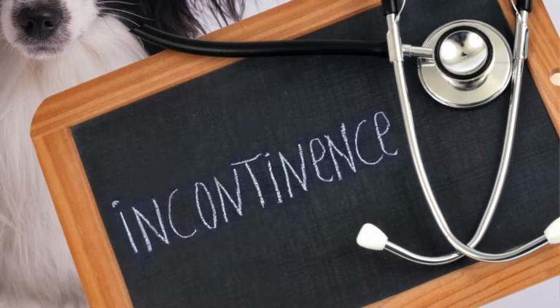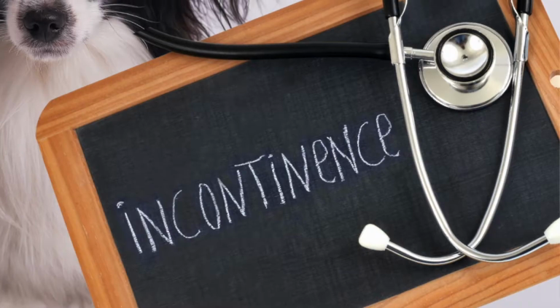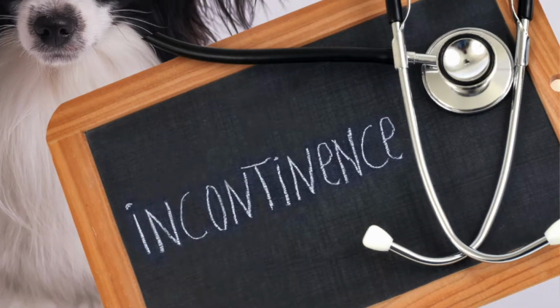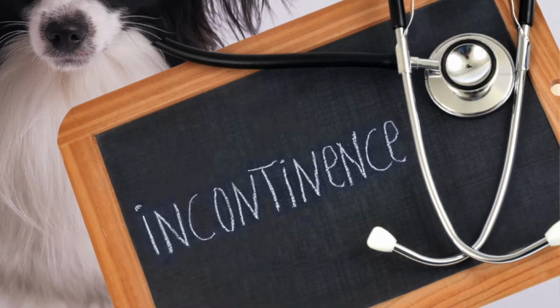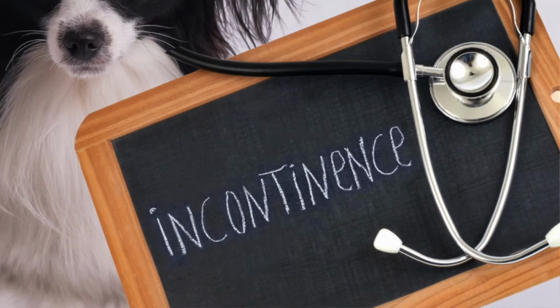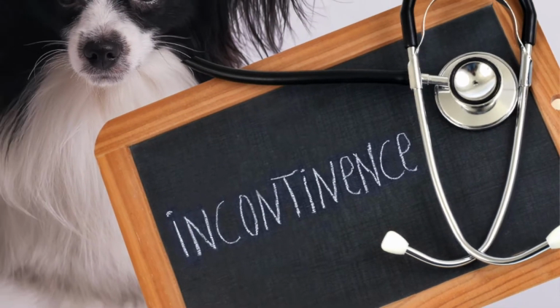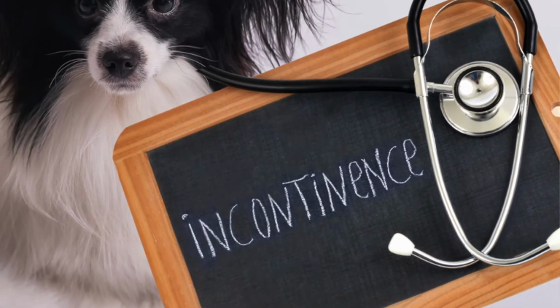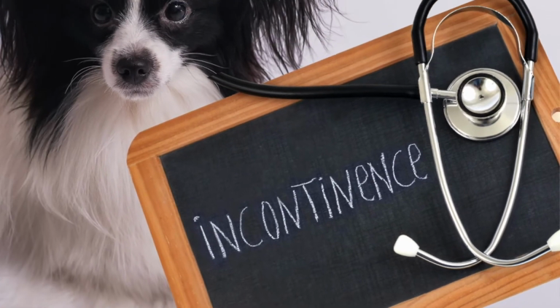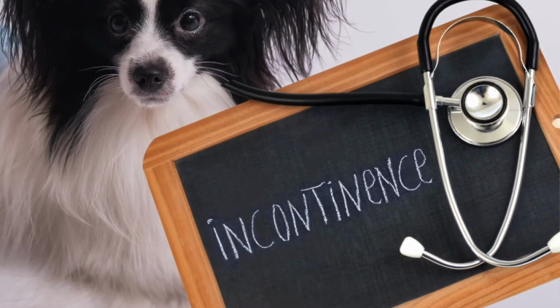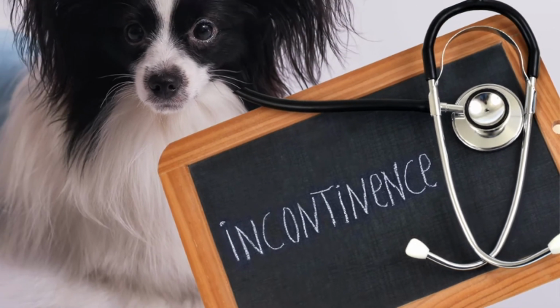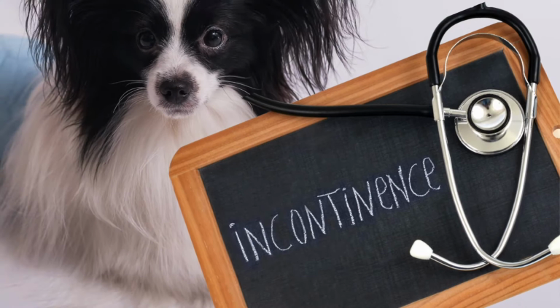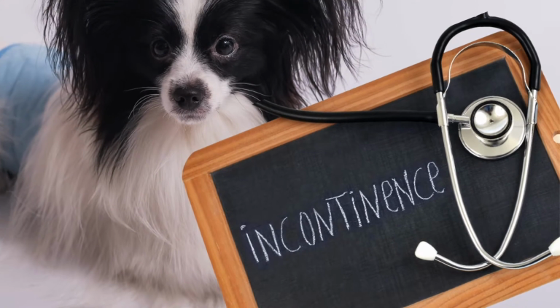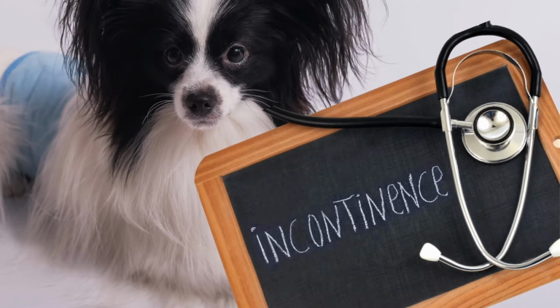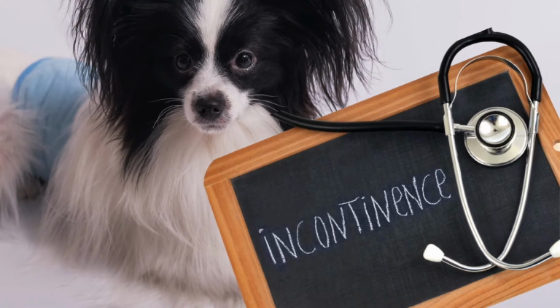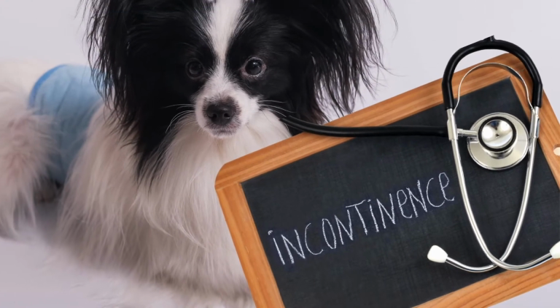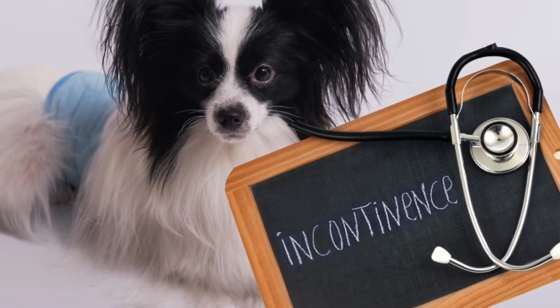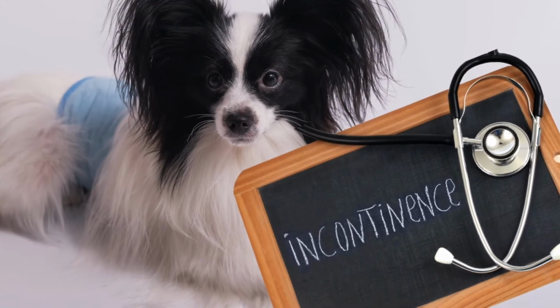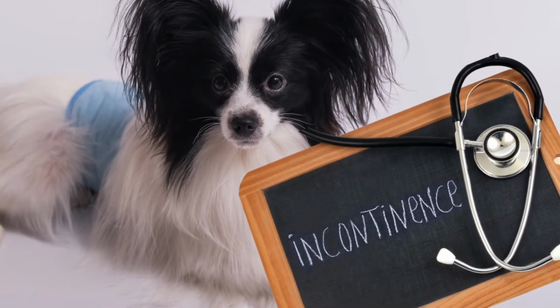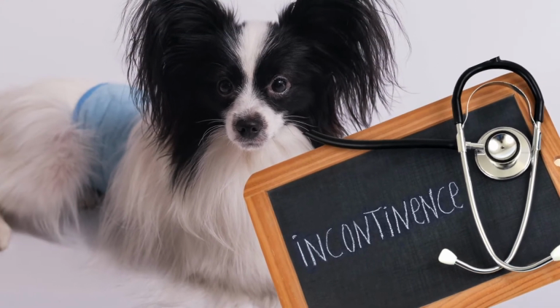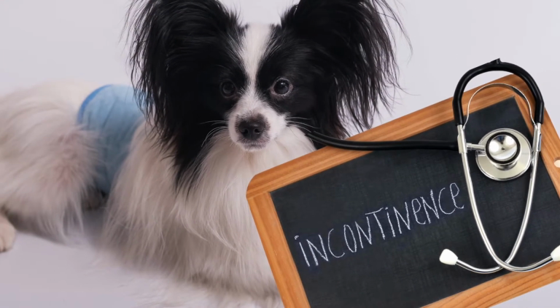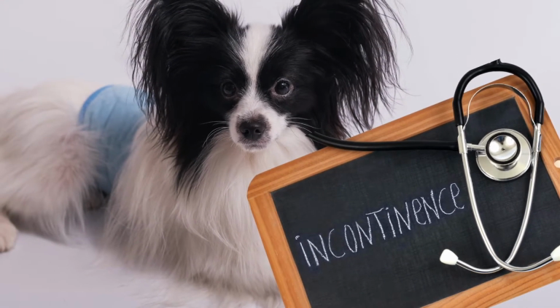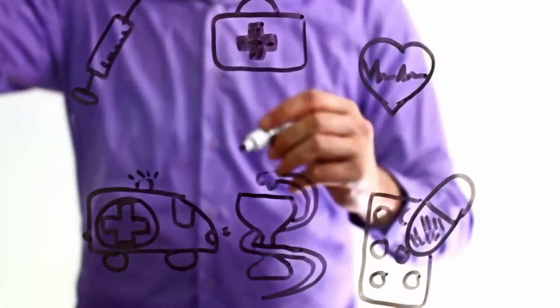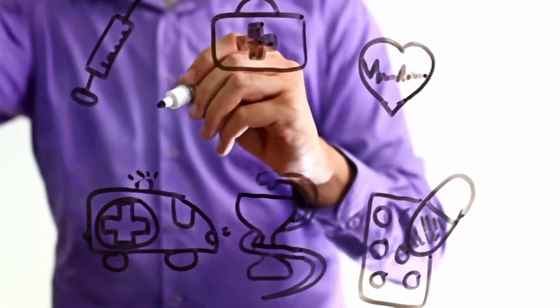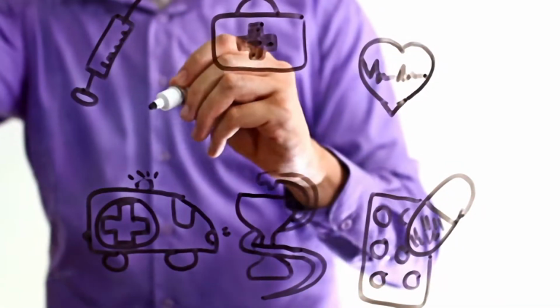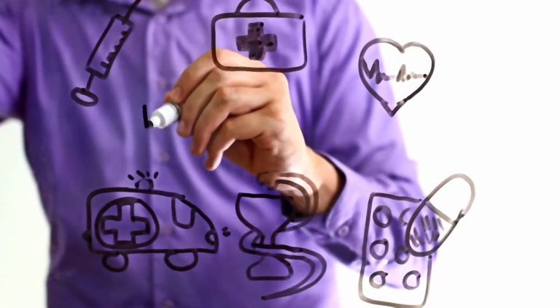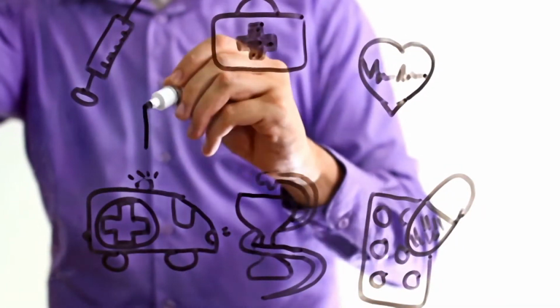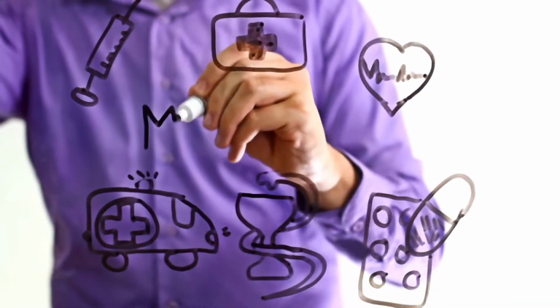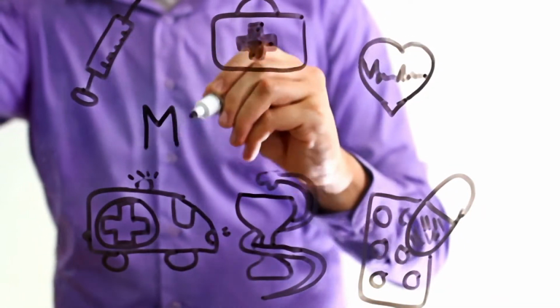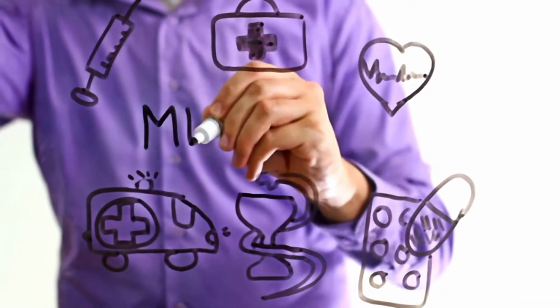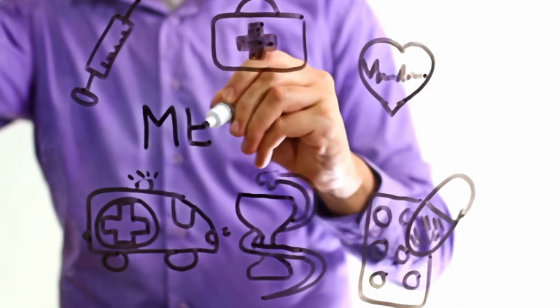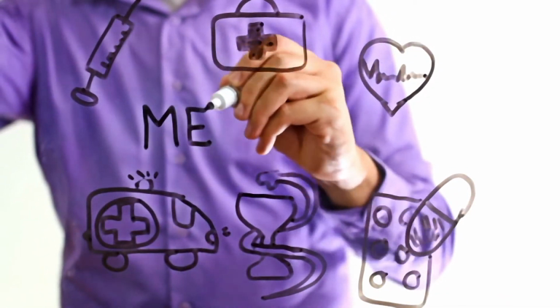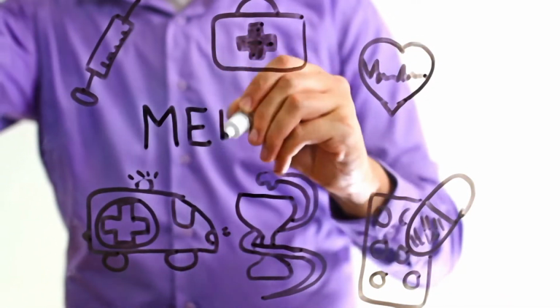Urinary incontinence is more common in the female dog. Today we're covering medicine.